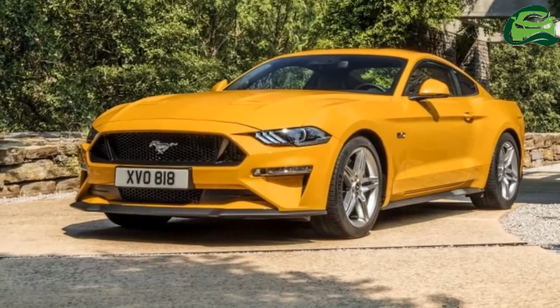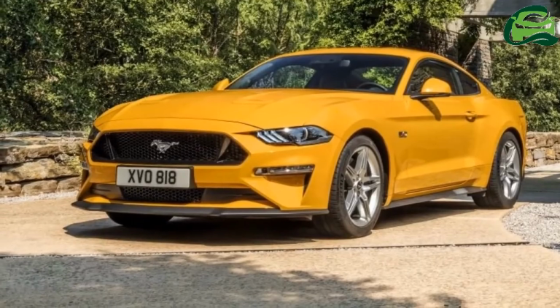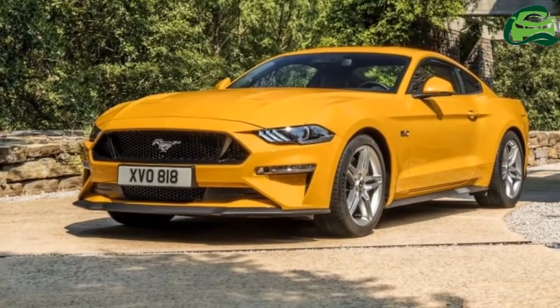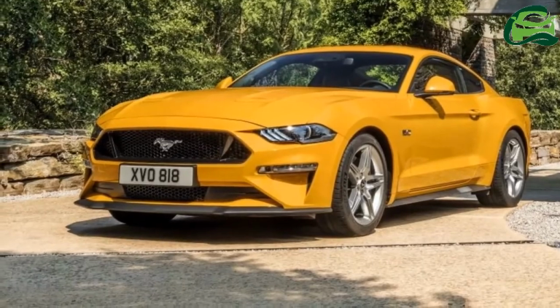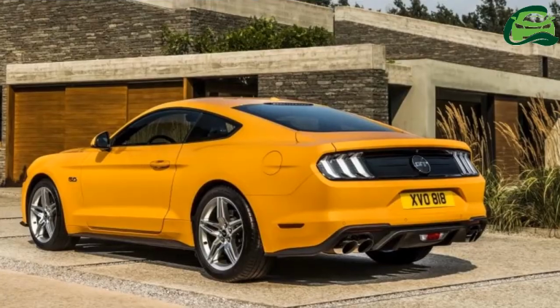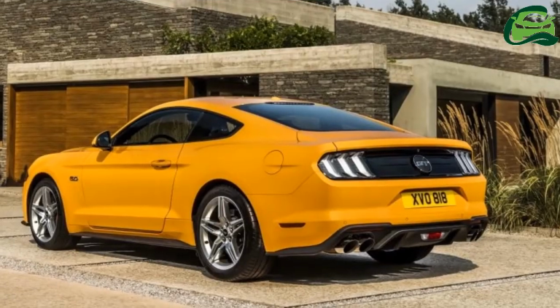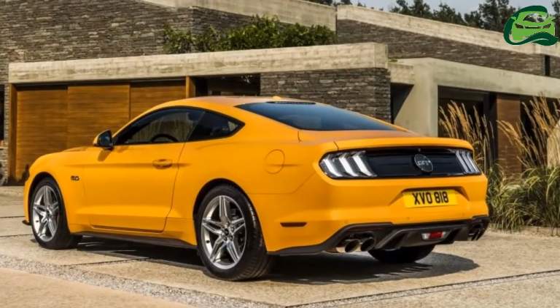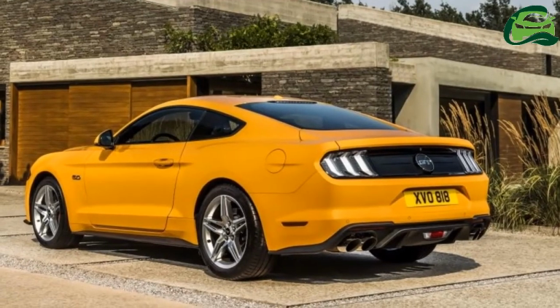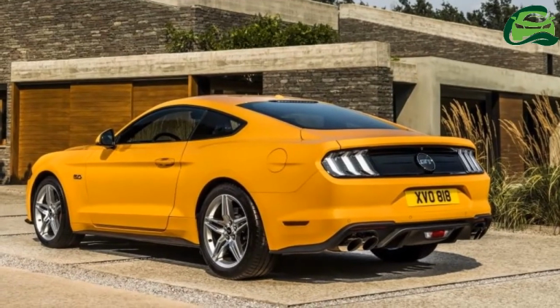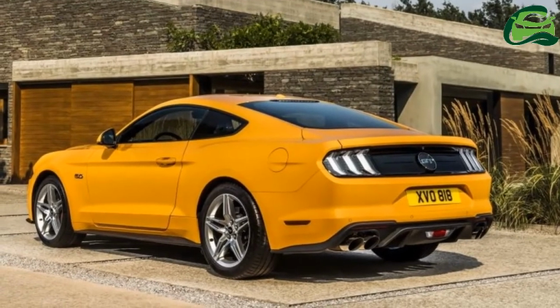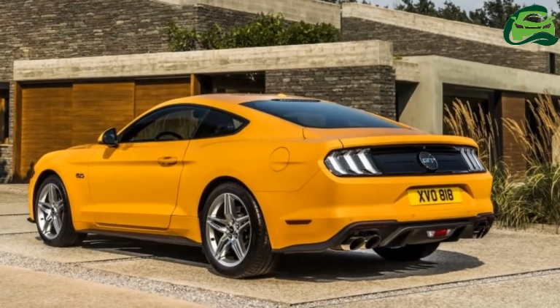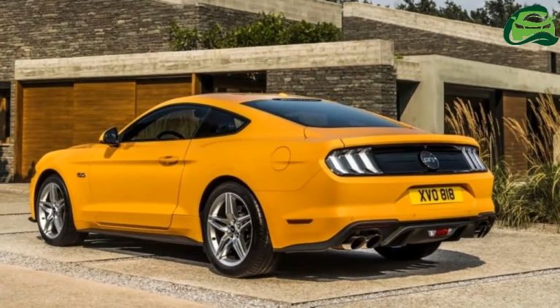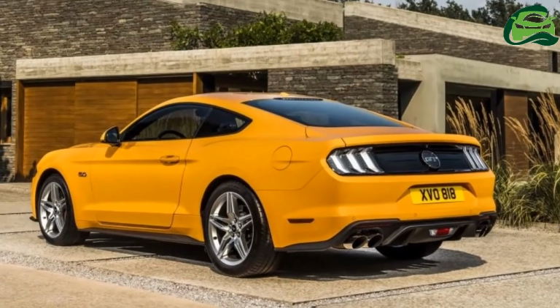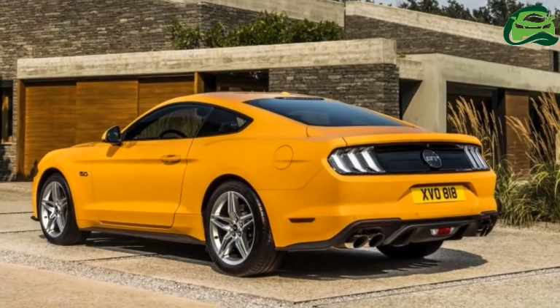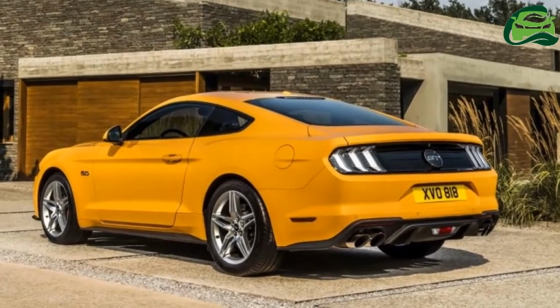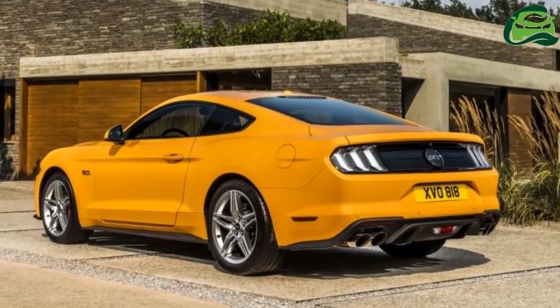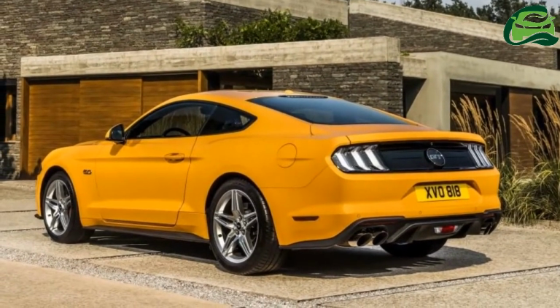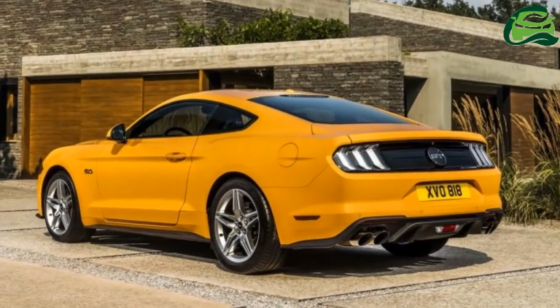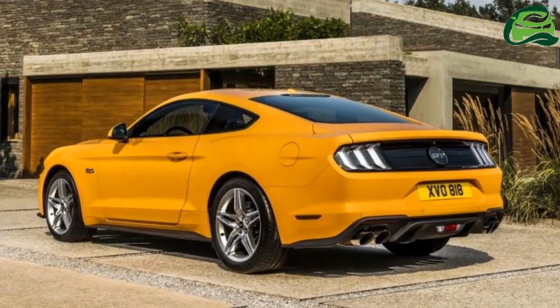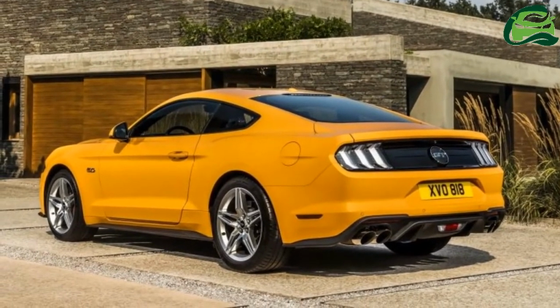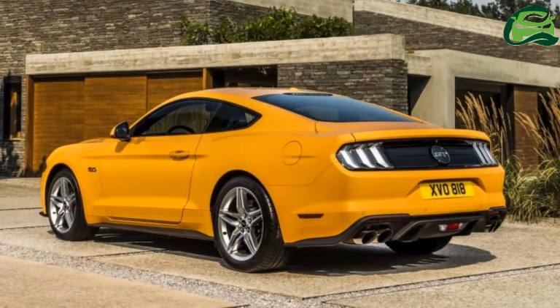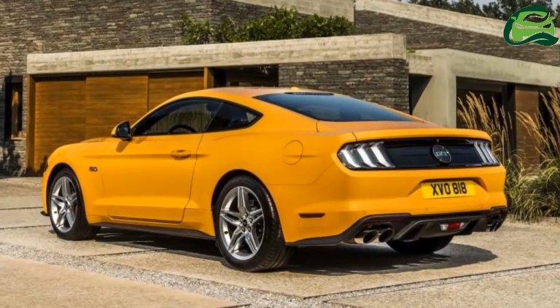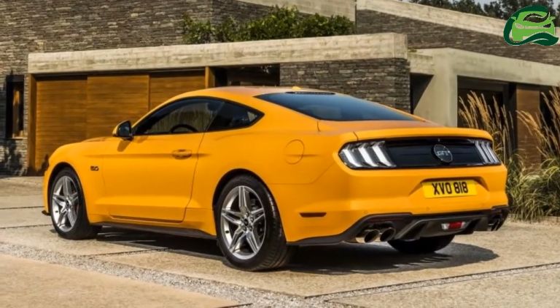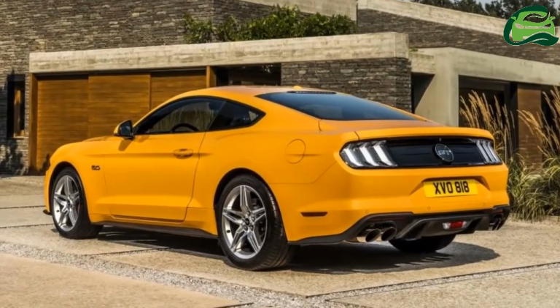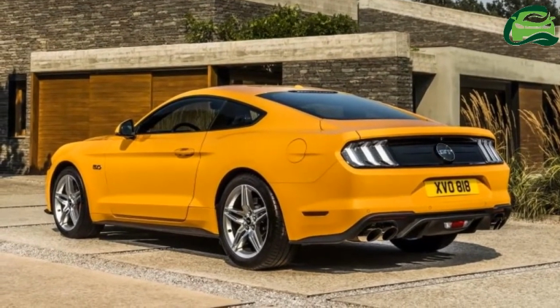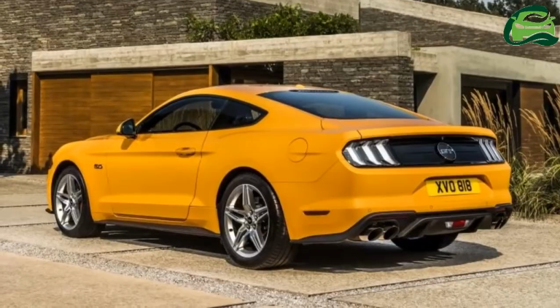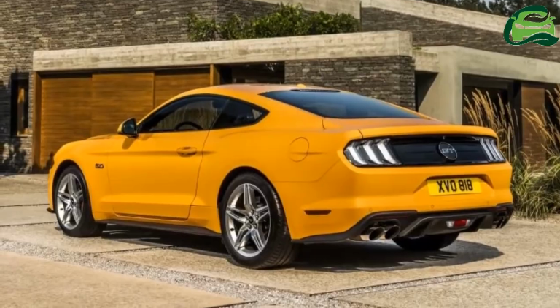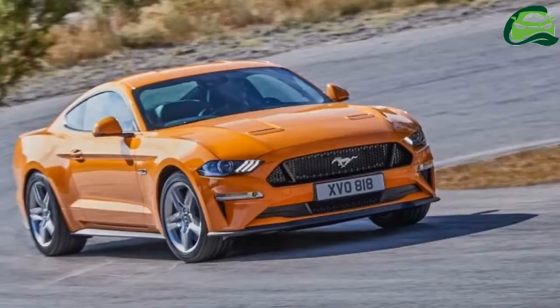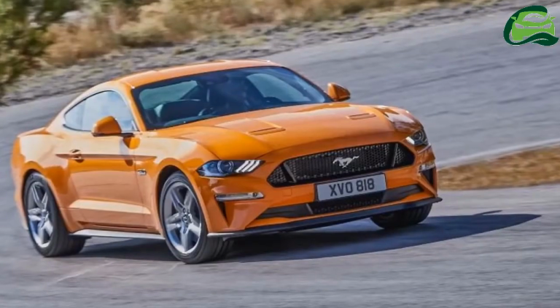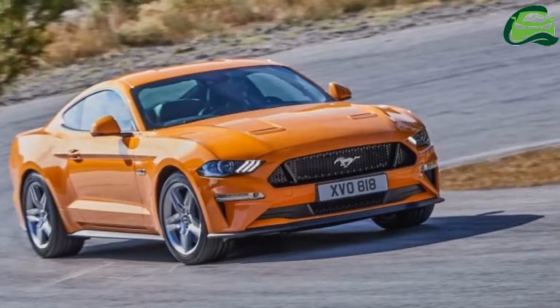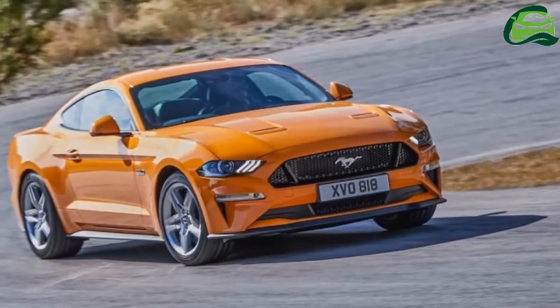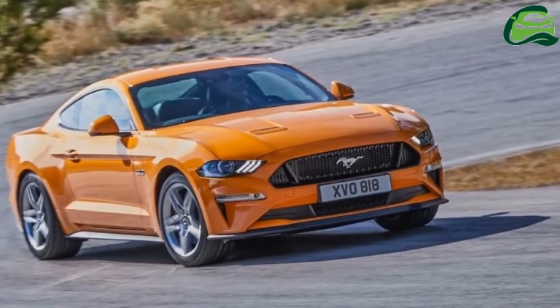An active valve exhaust system, standard on the GT, allows the exhaust note to be adjusted.